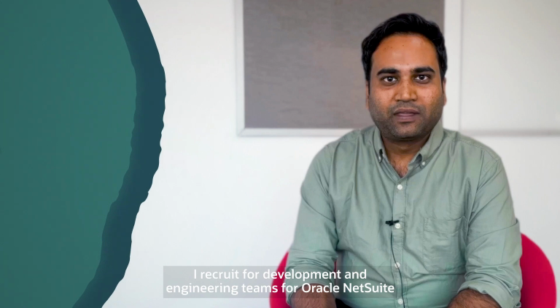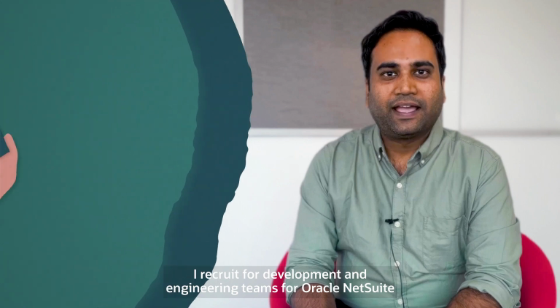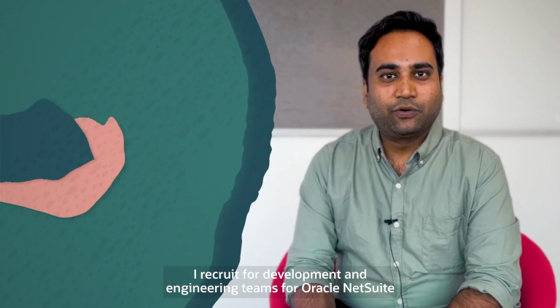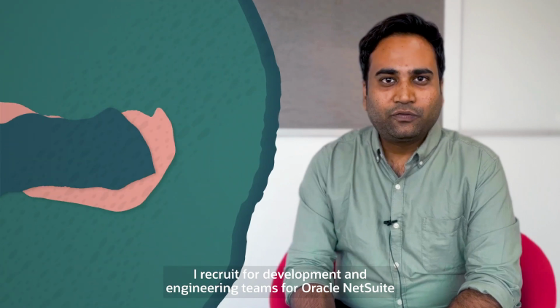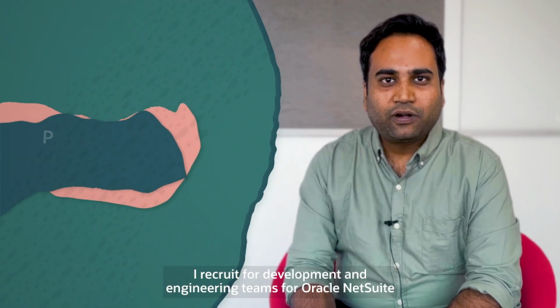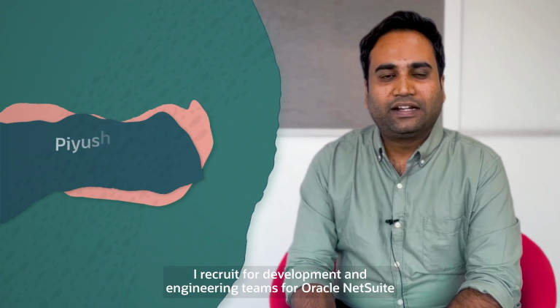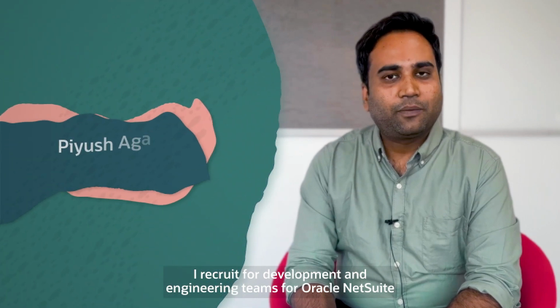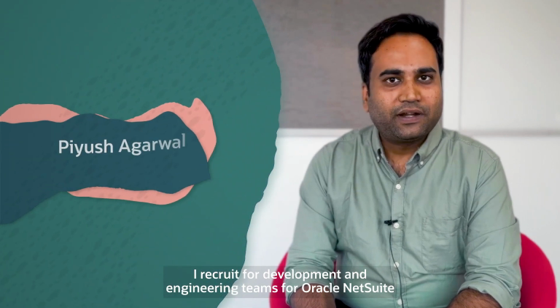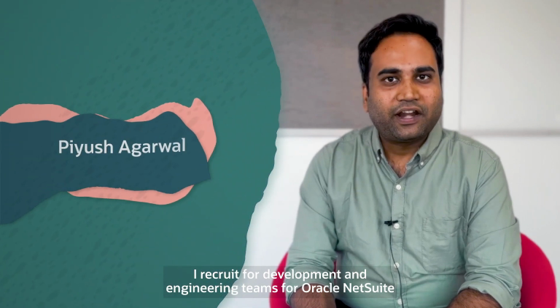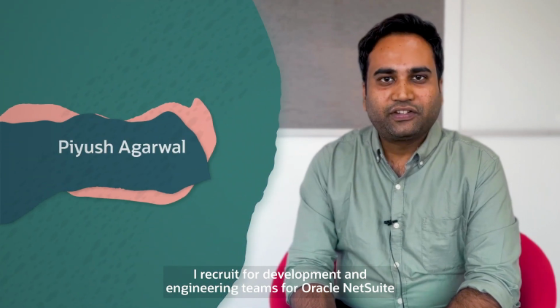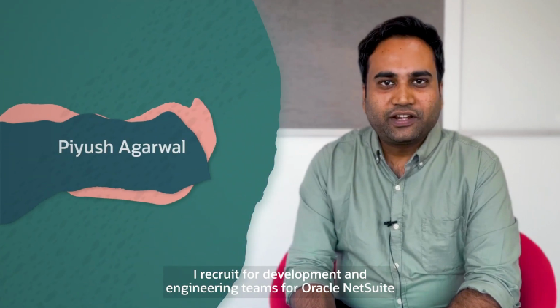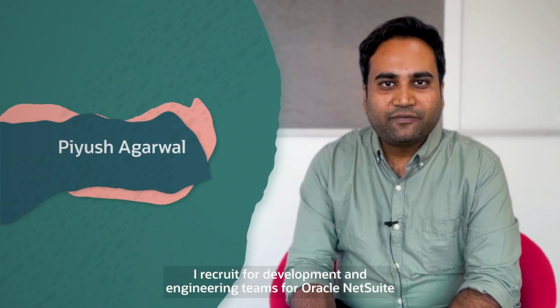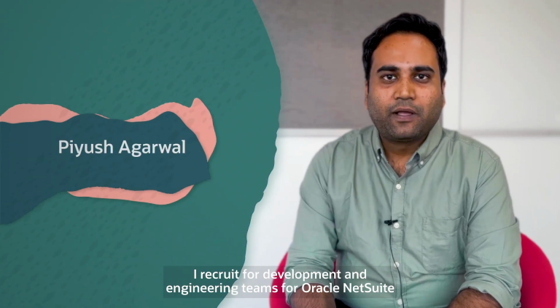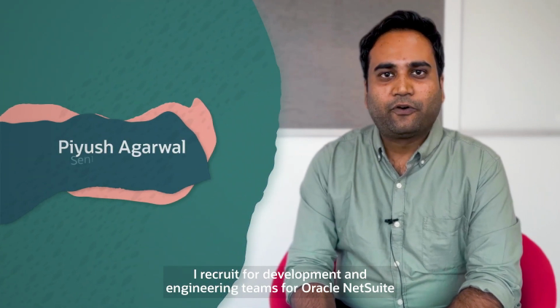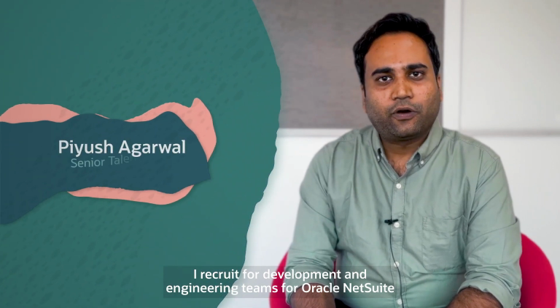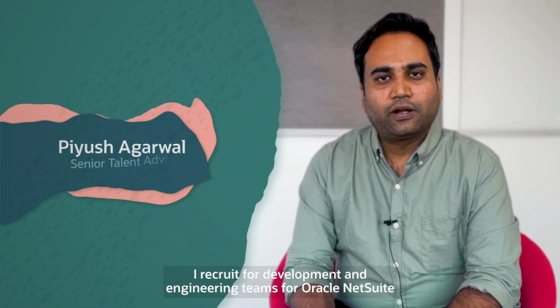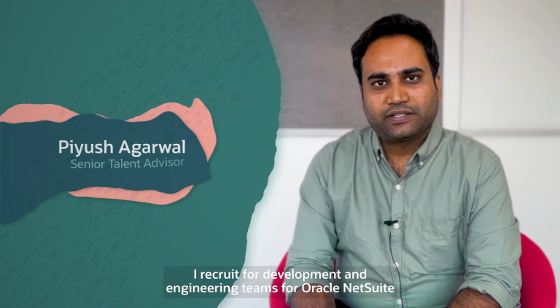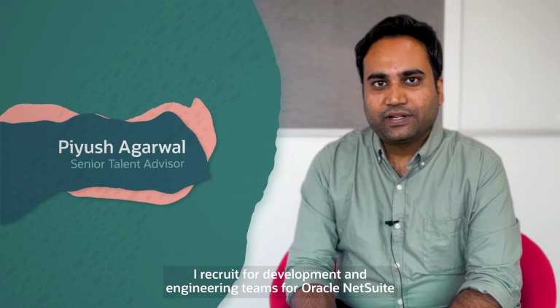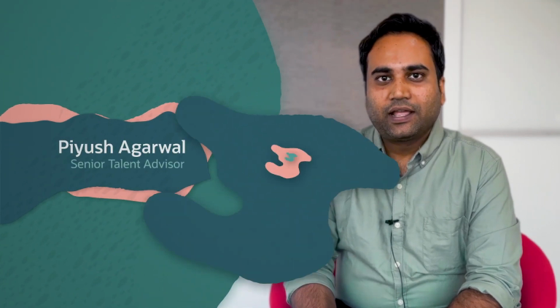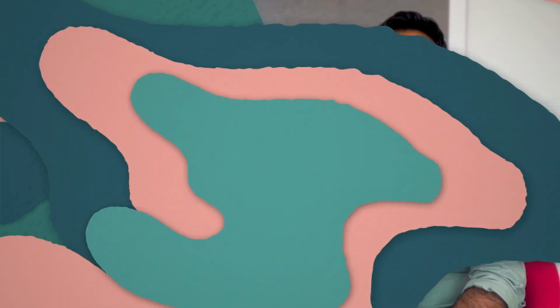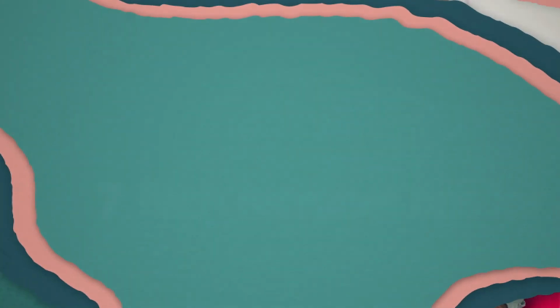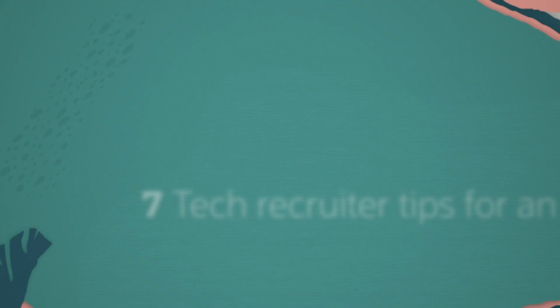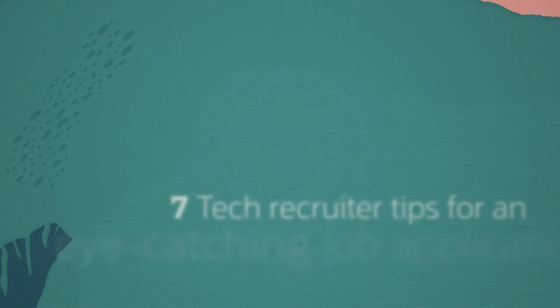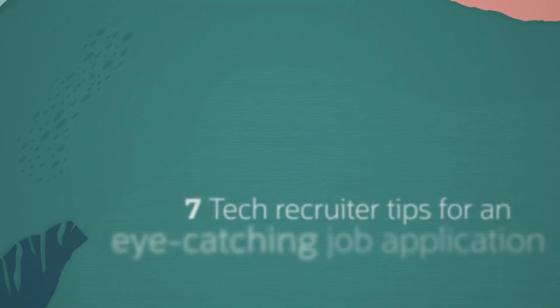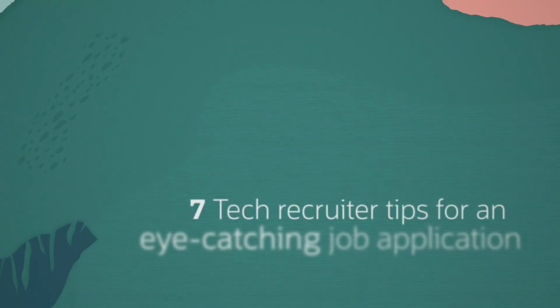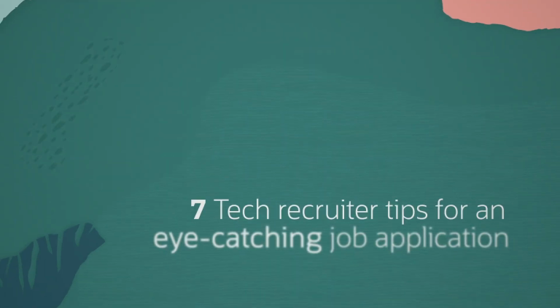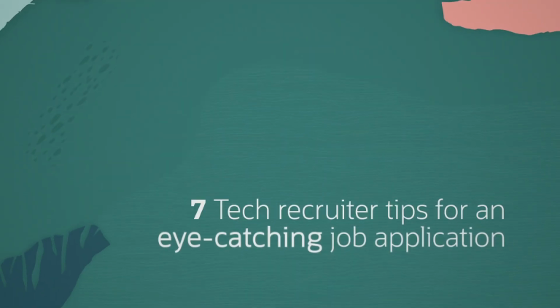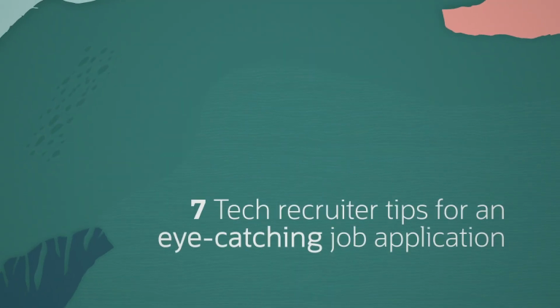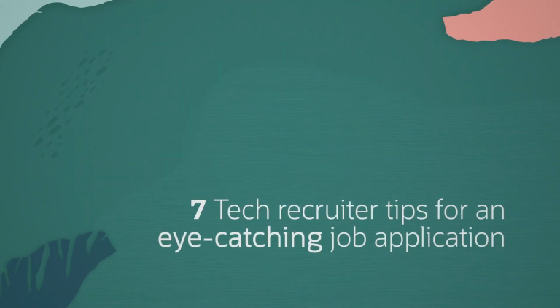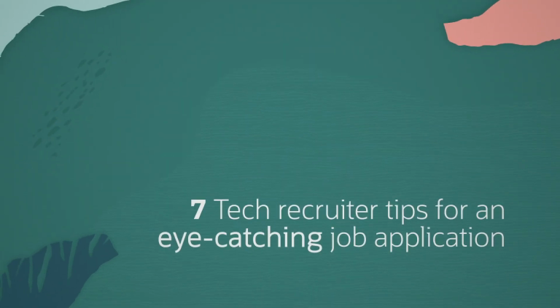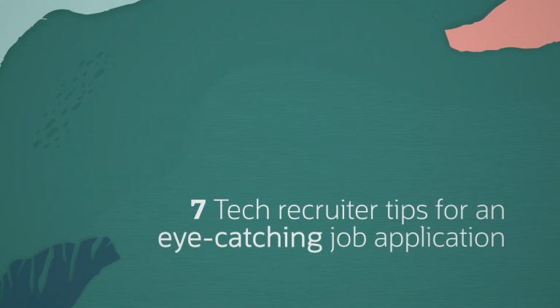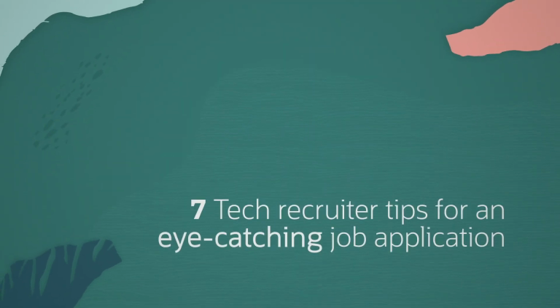I recruit for the development and engineering team for Oracle NetSuite, and here are my top tips for a very successful application.